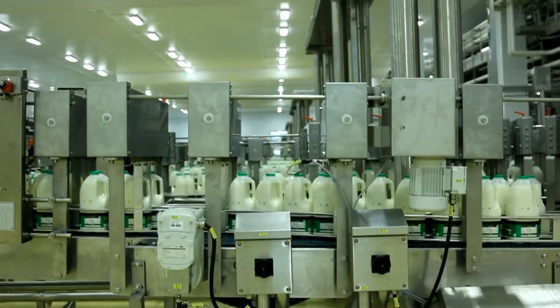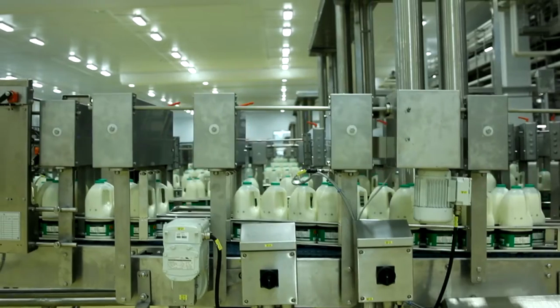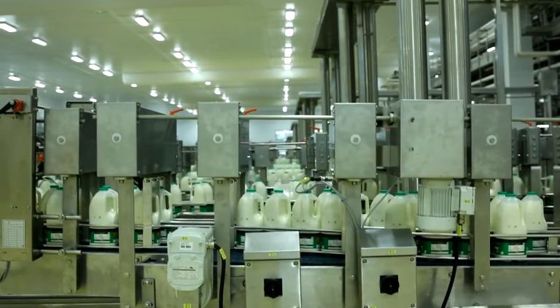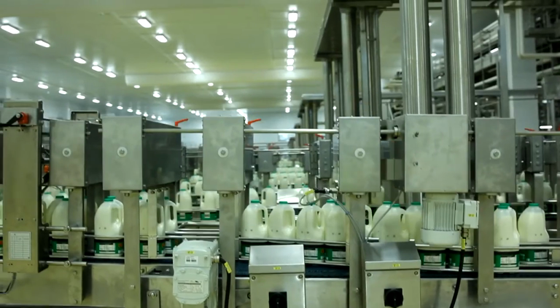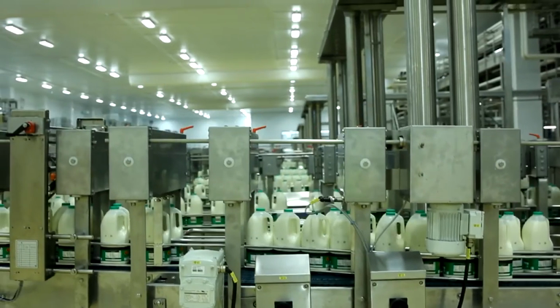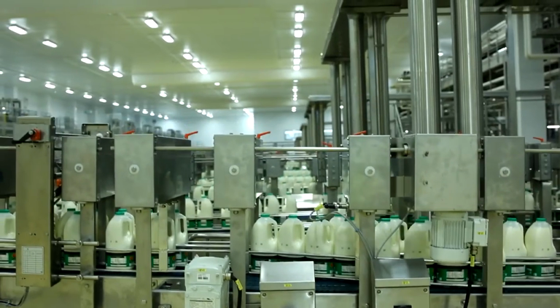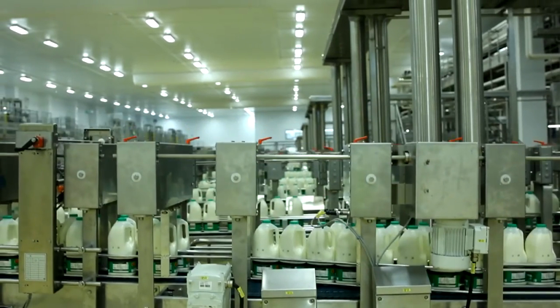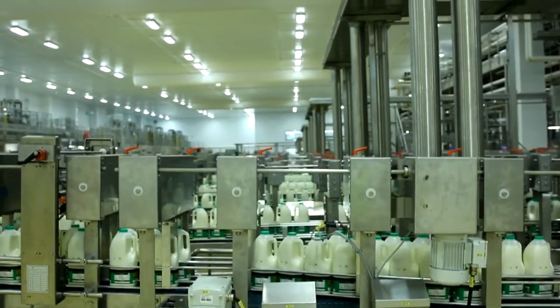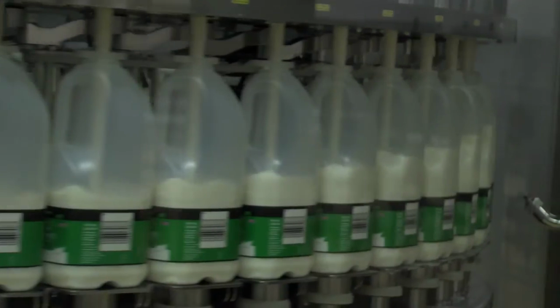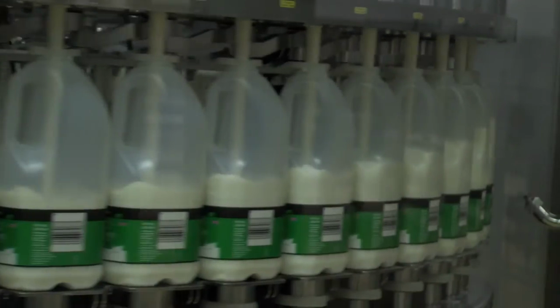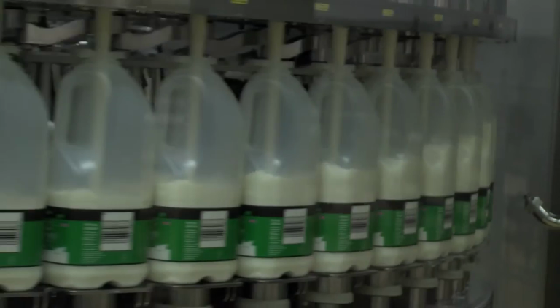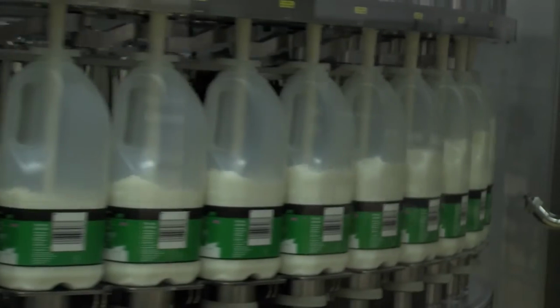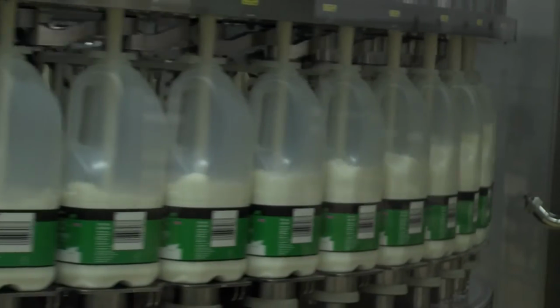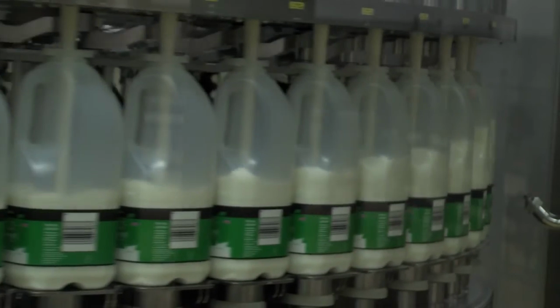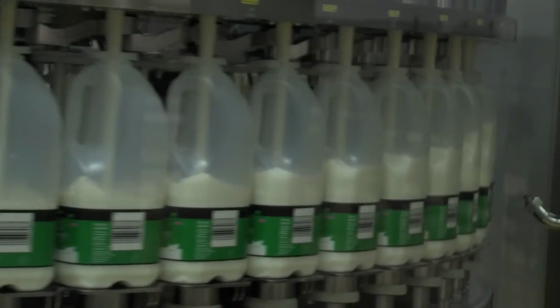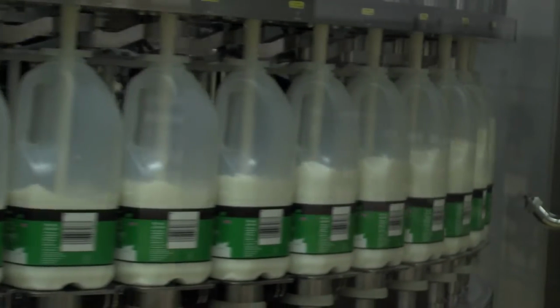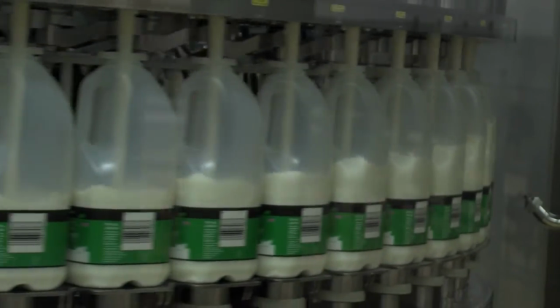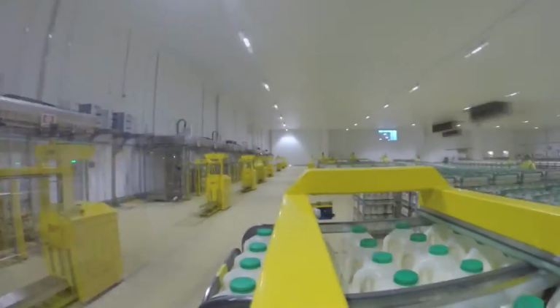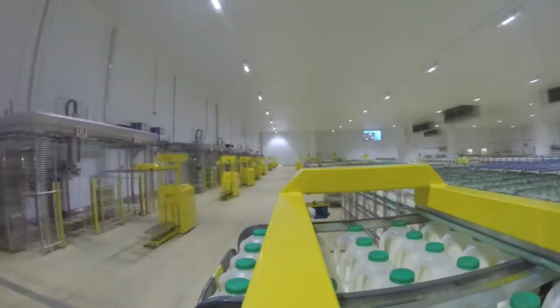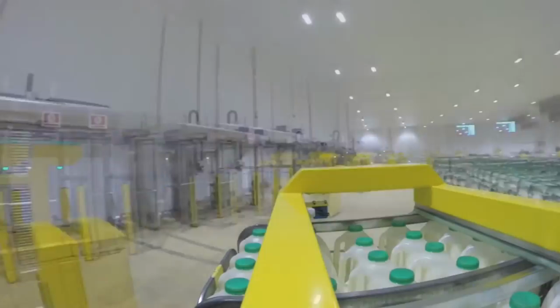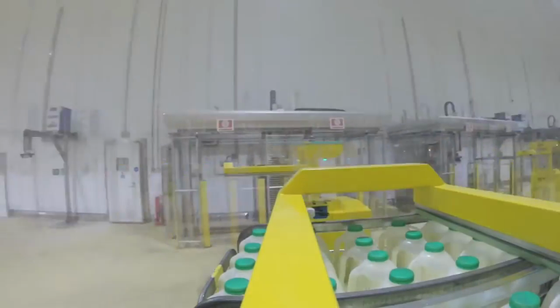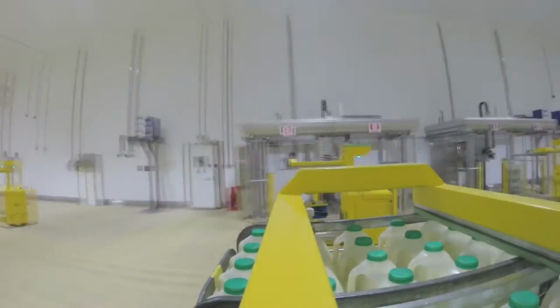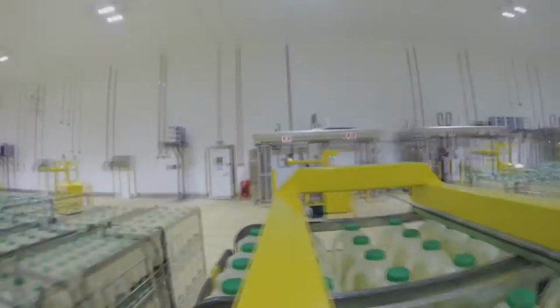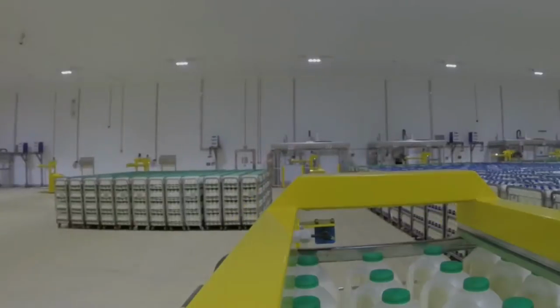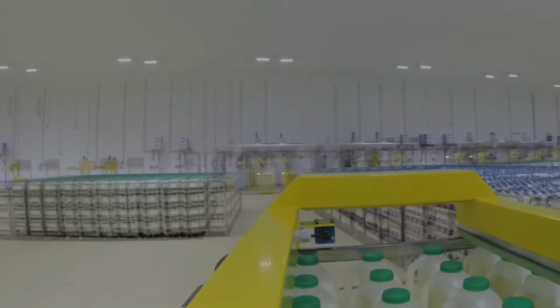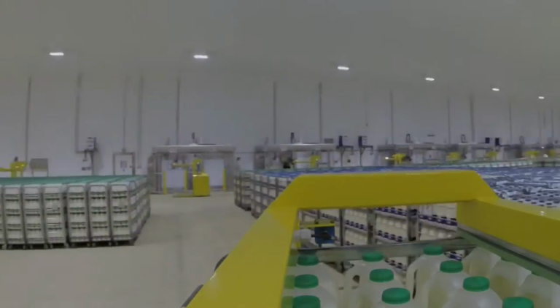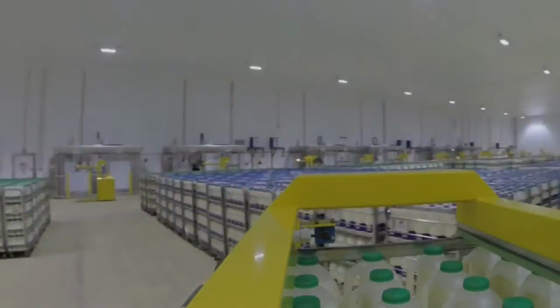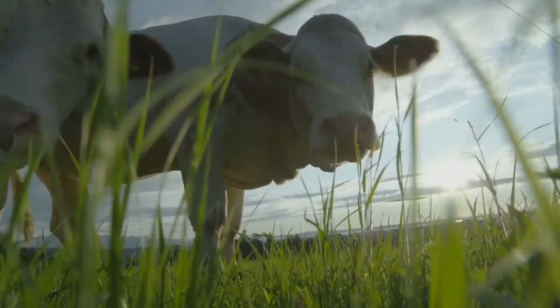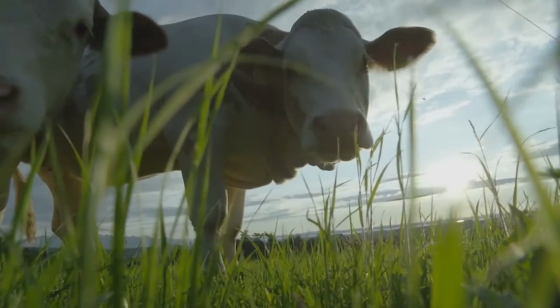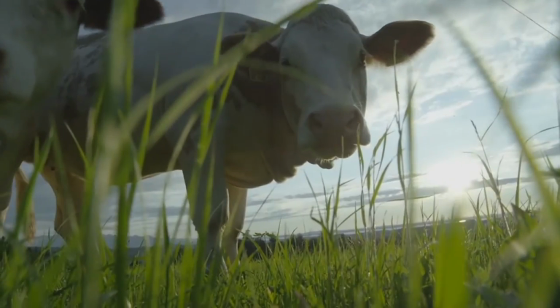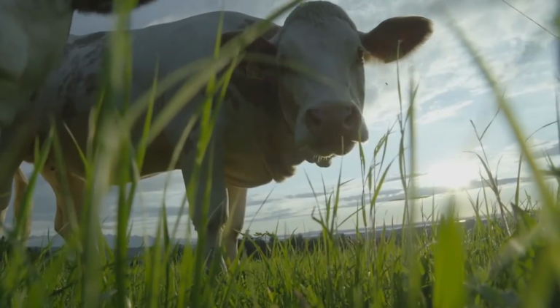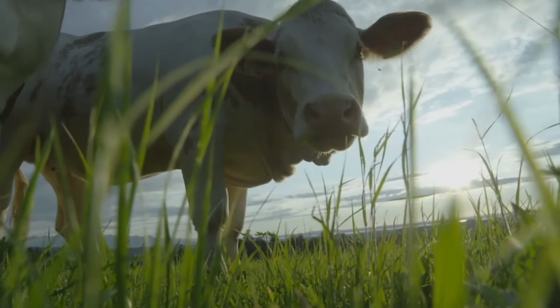The dairy can process and package up to 1 billion litres of milk a year, all from UK farms.